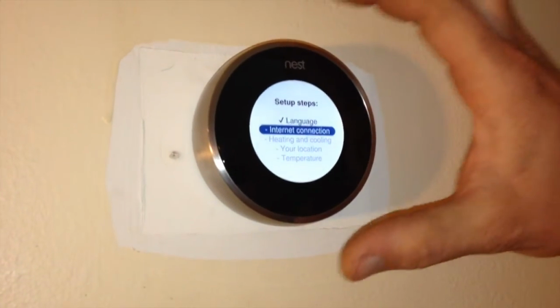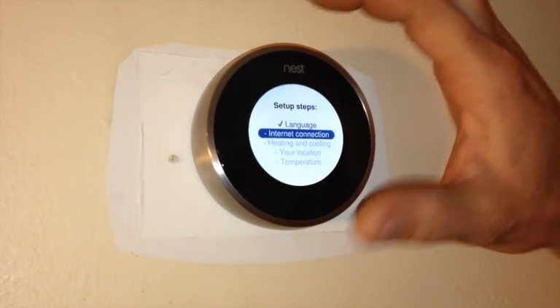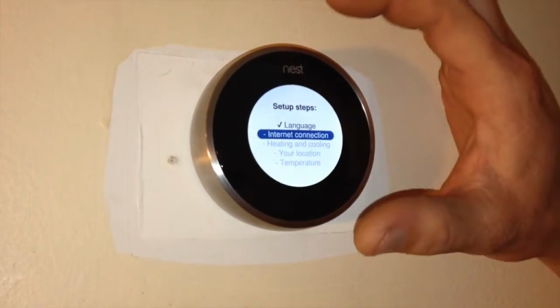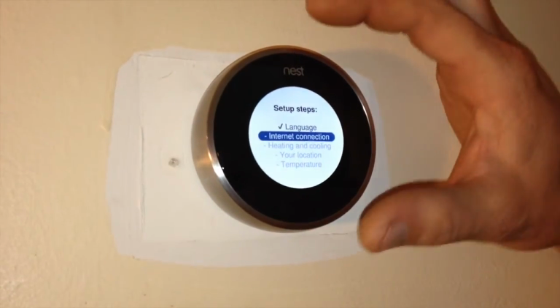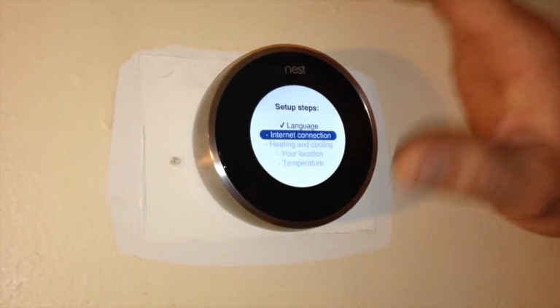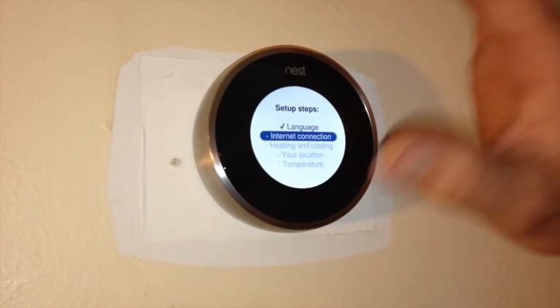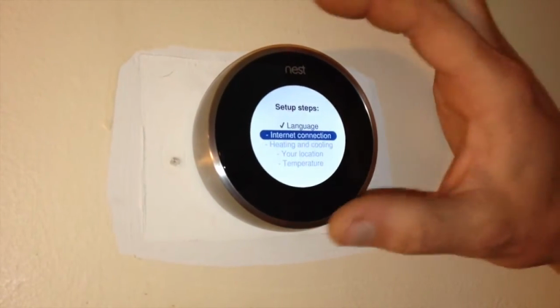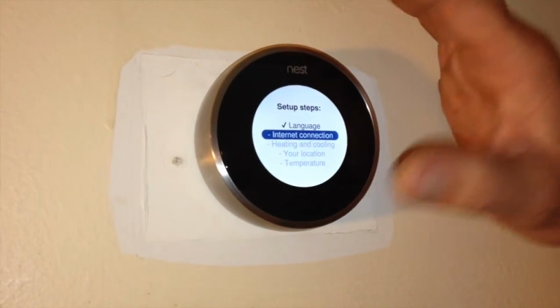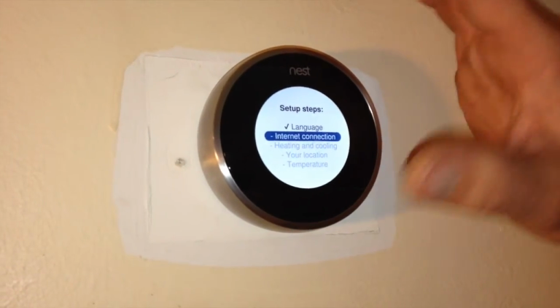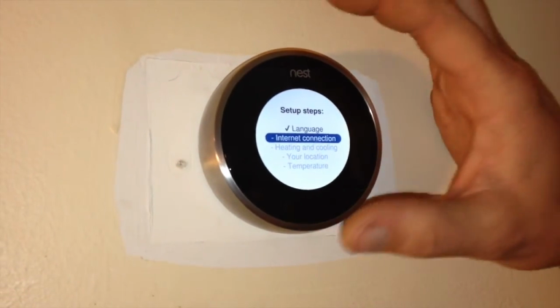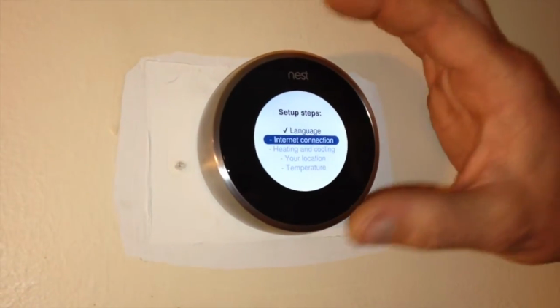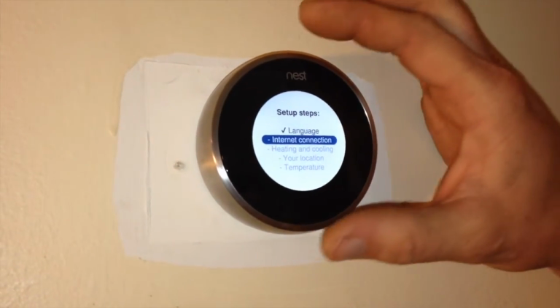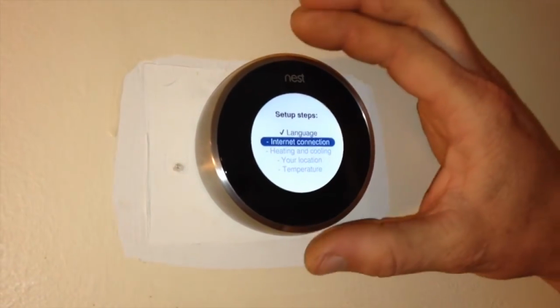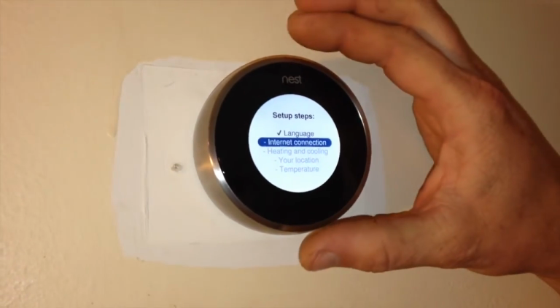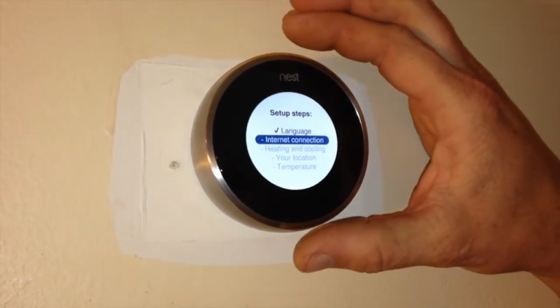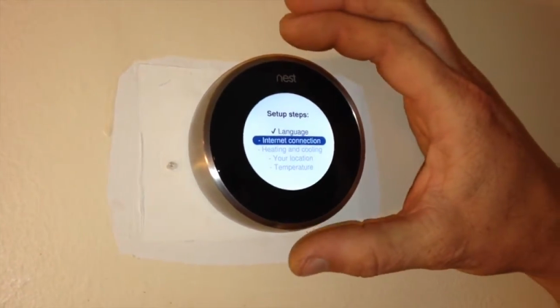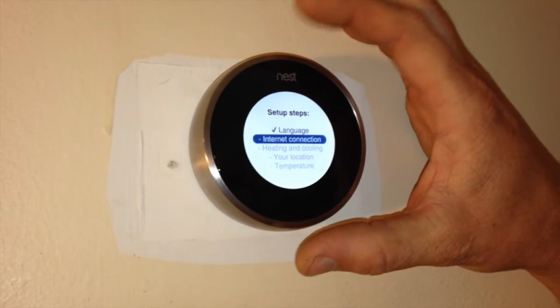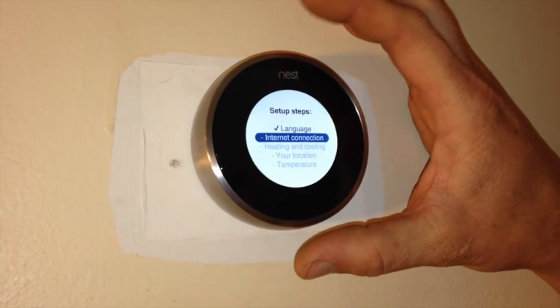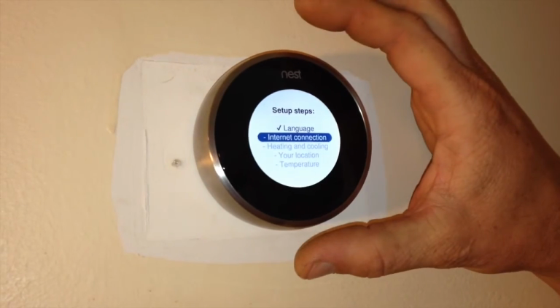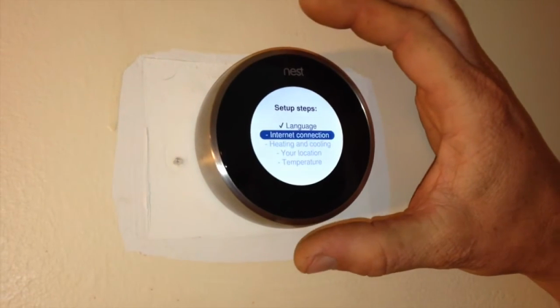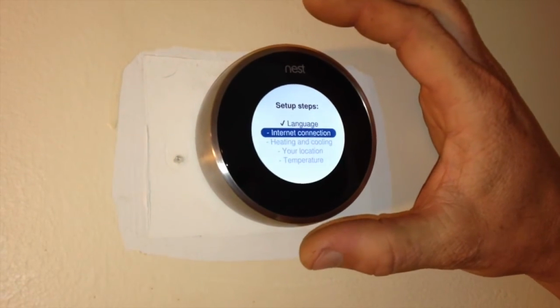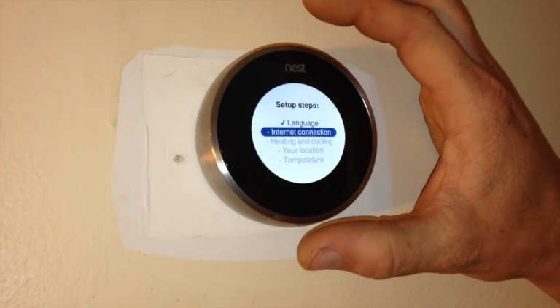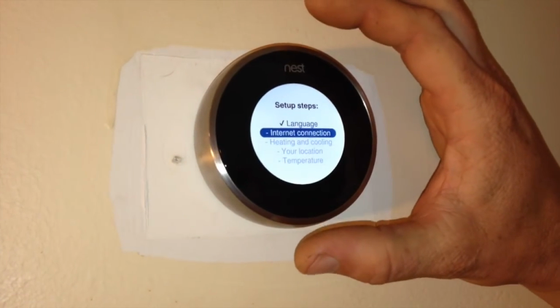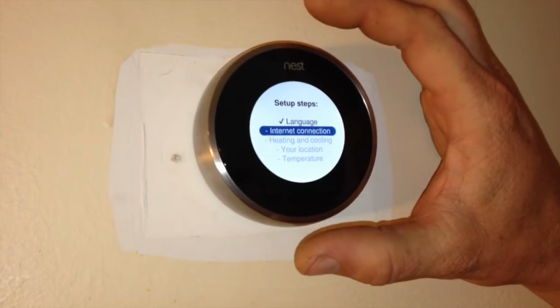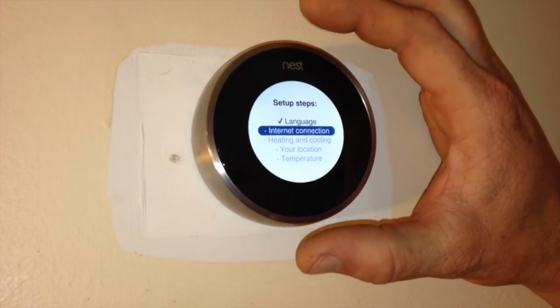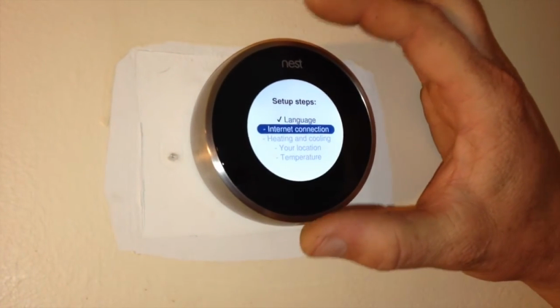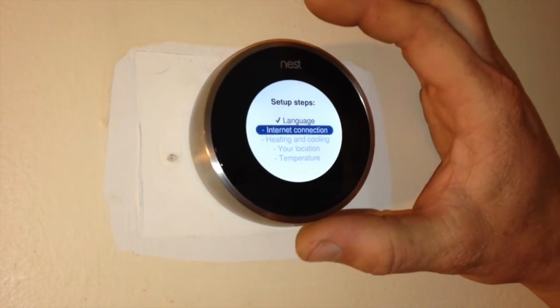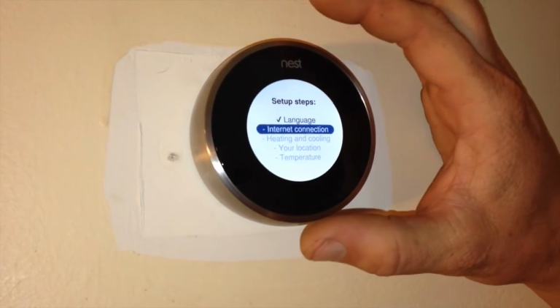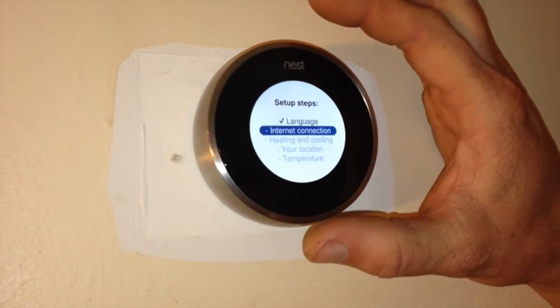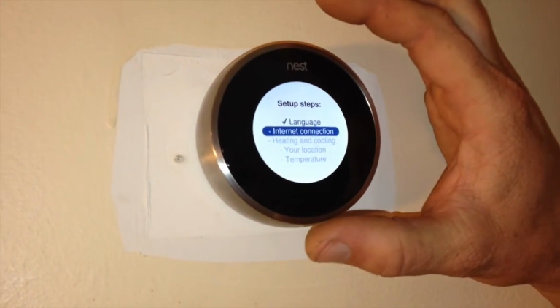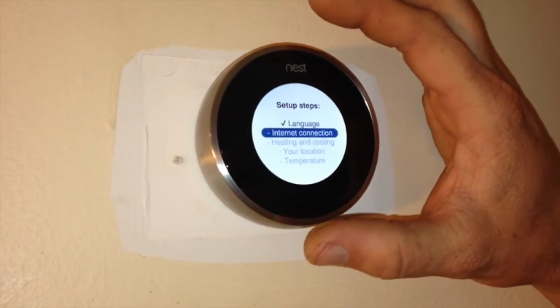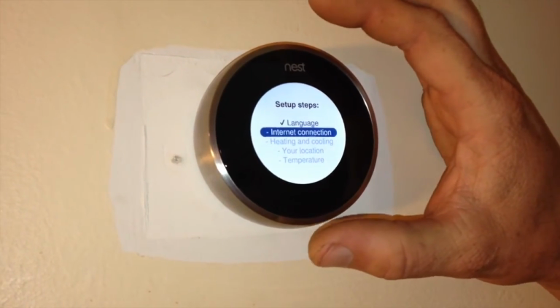It's going to ask you for language, internet connection, heating and cooling, your location, and so on.